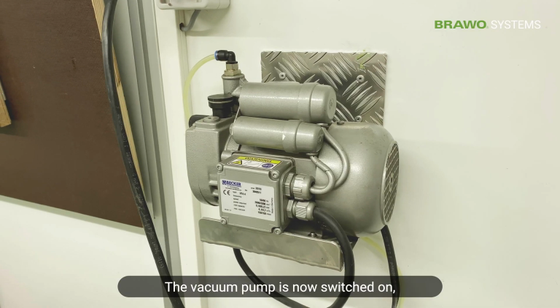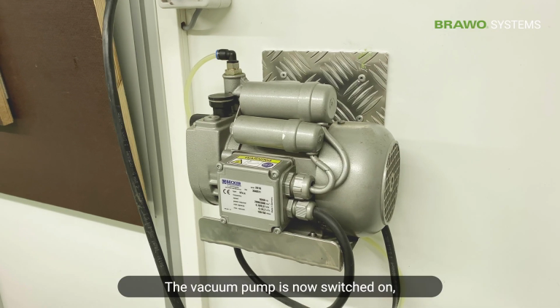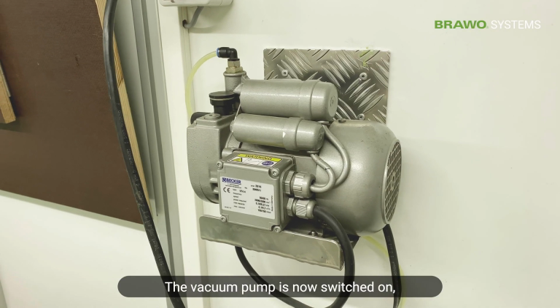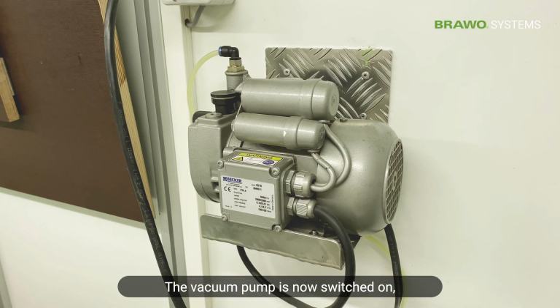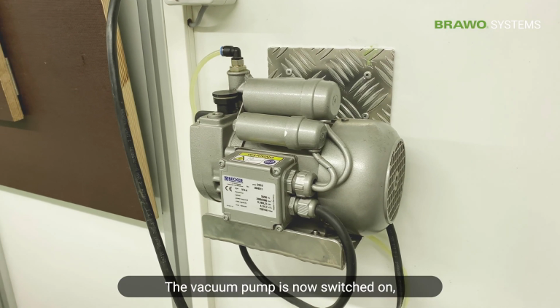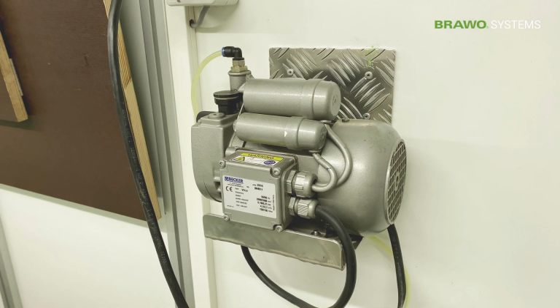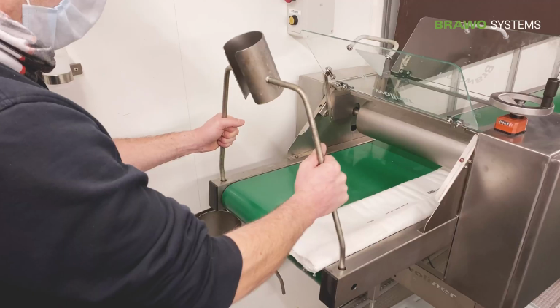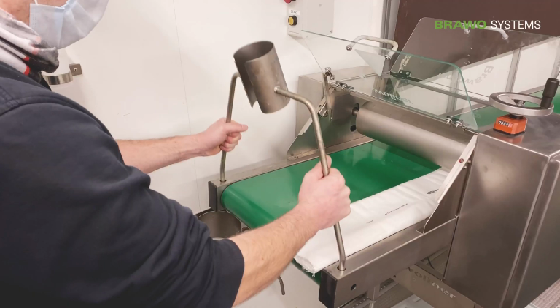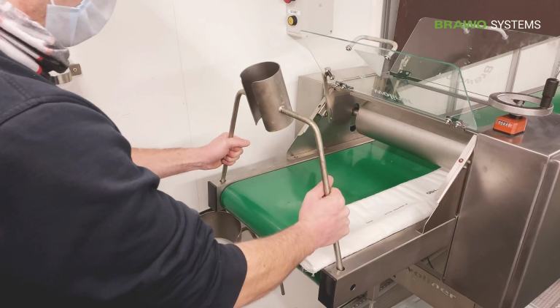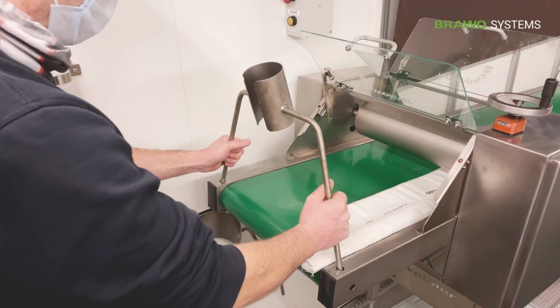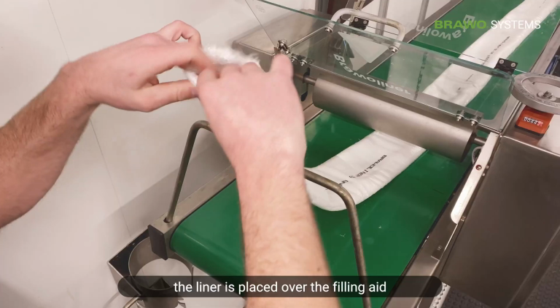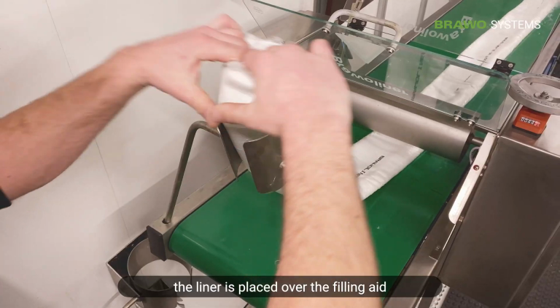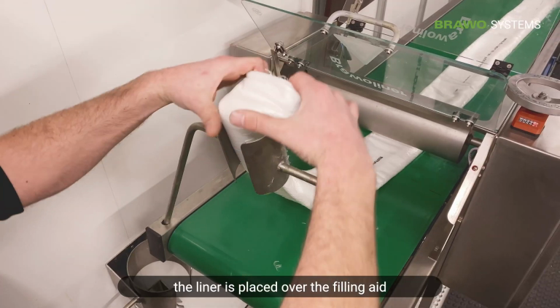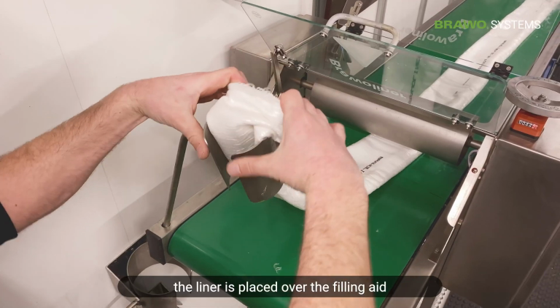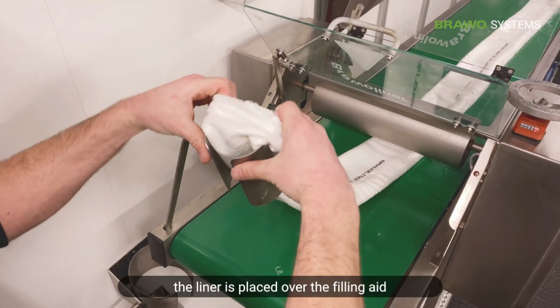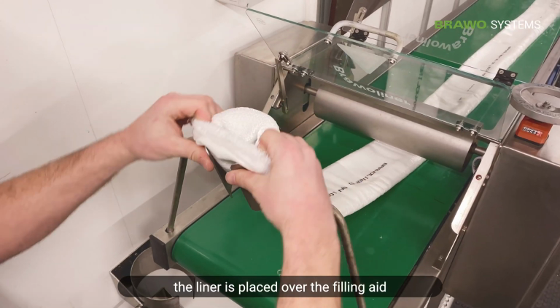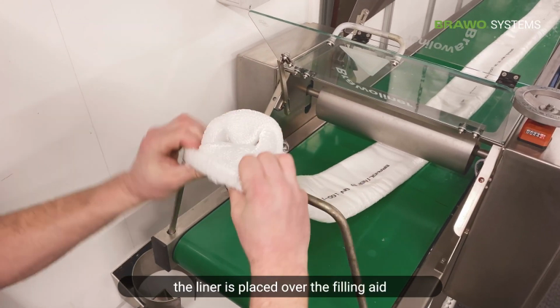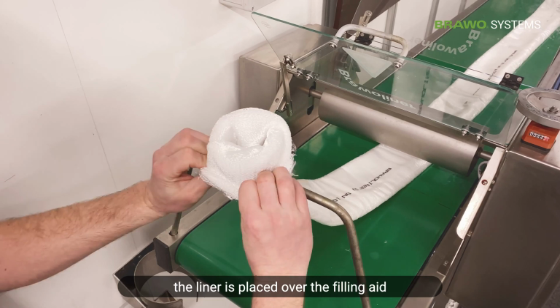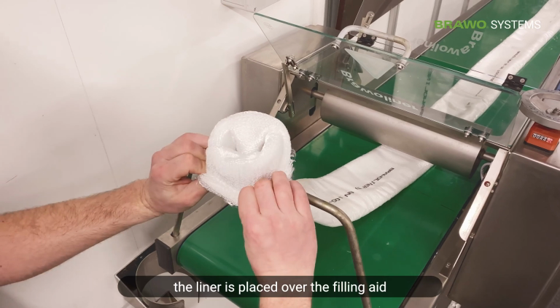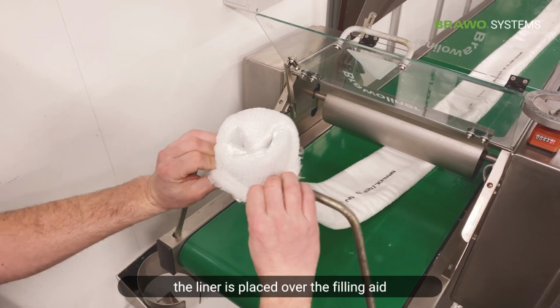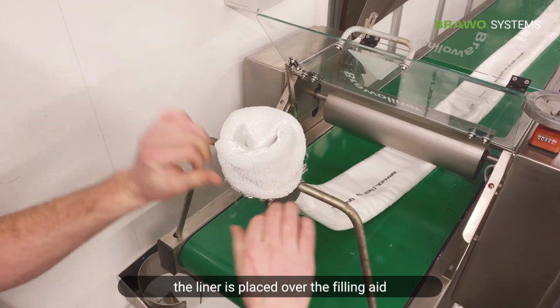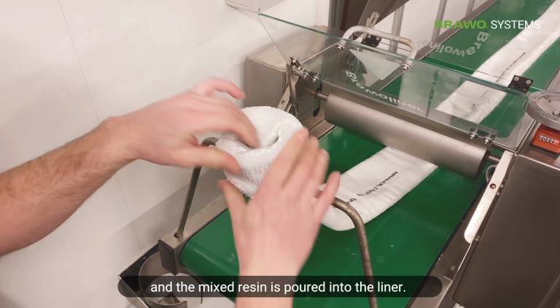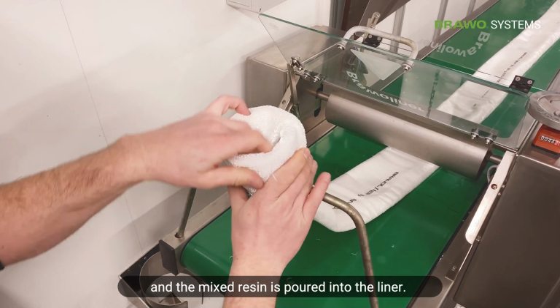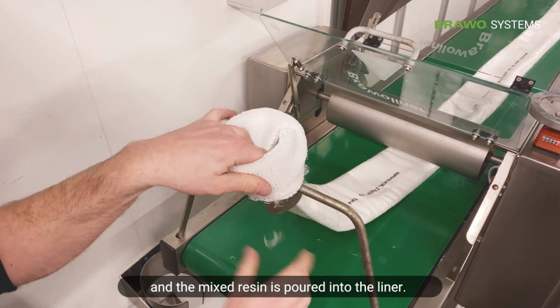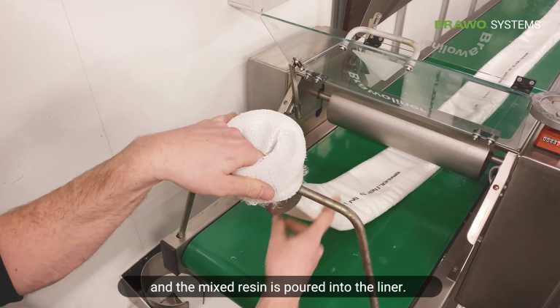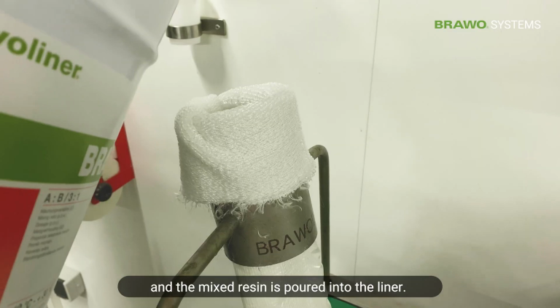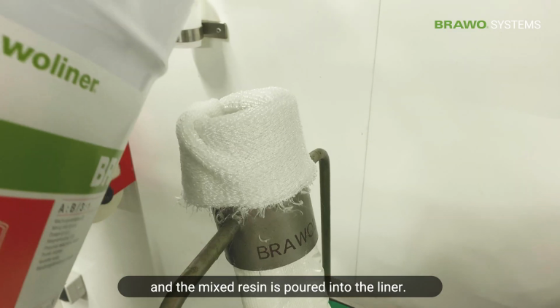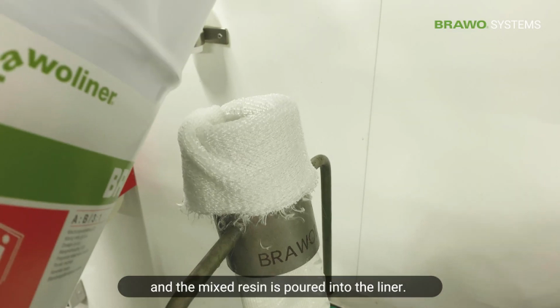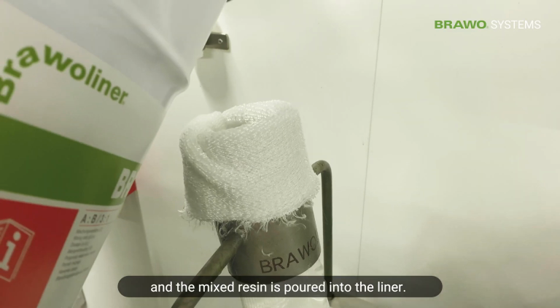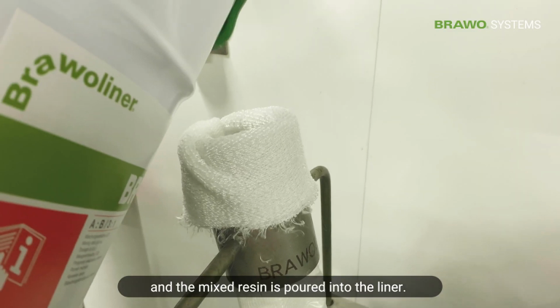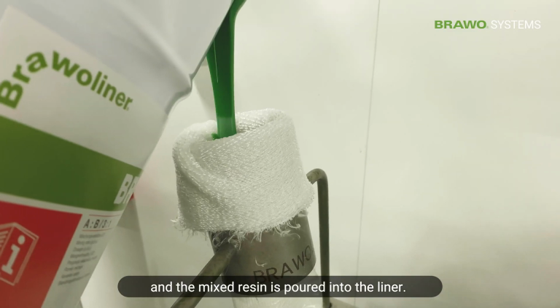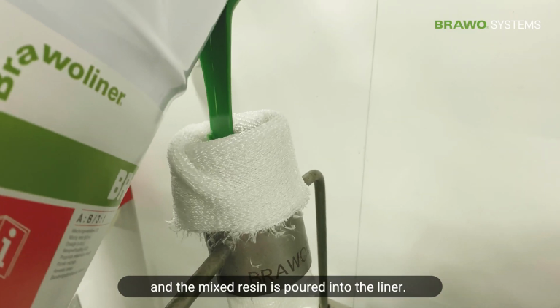The vacuum pump is now switched on. The liner is placed over the filling aid and the mixed resin is poured into the liner.